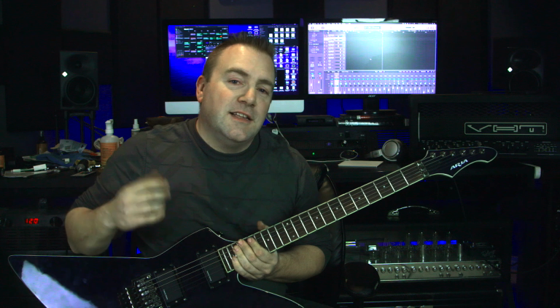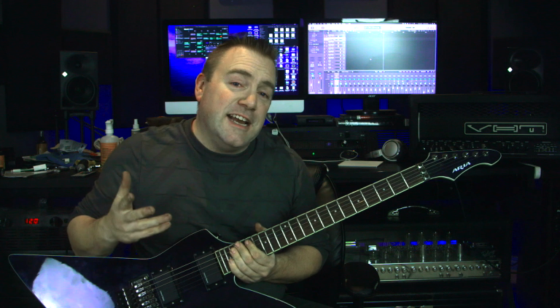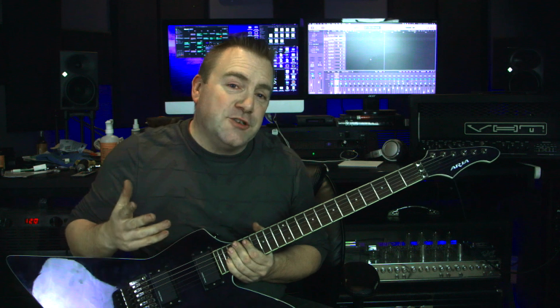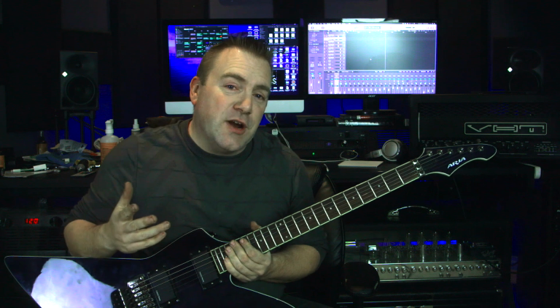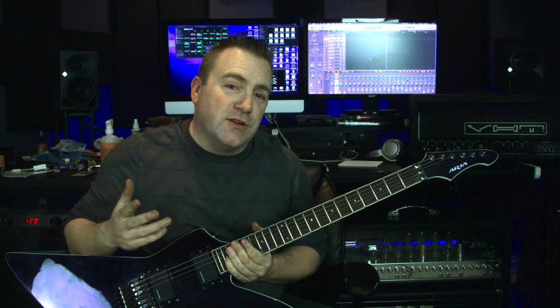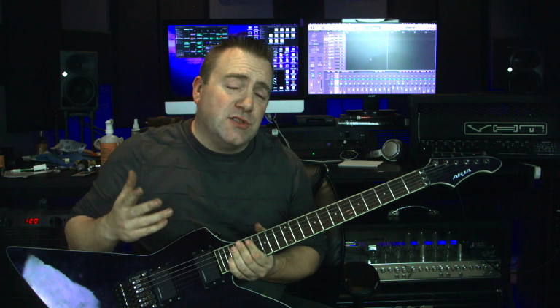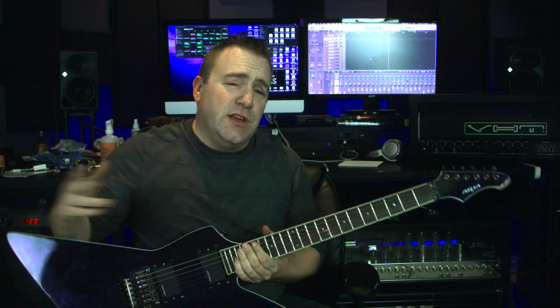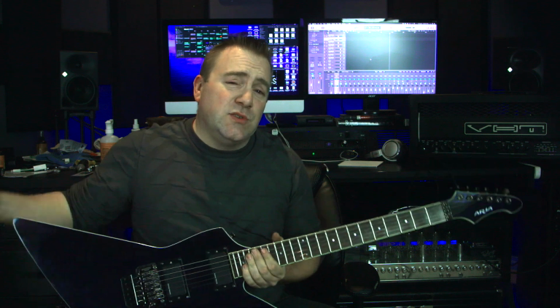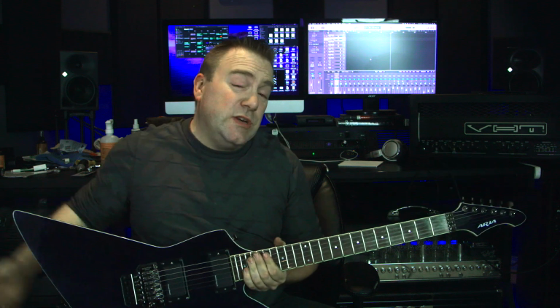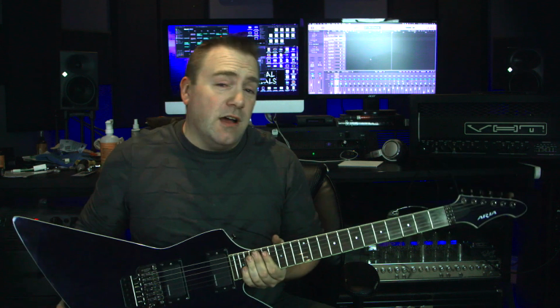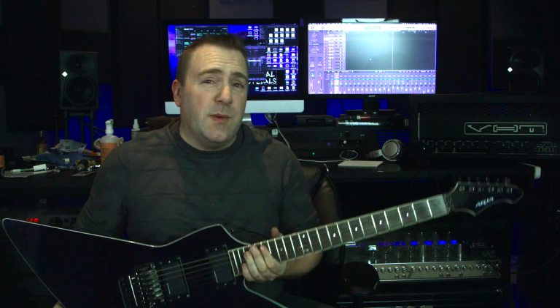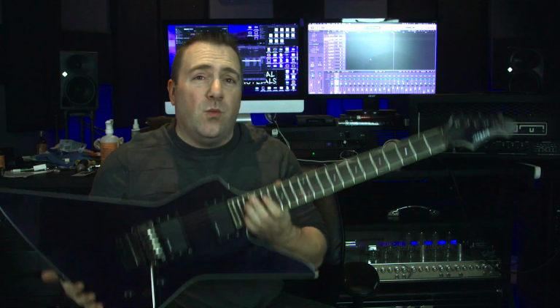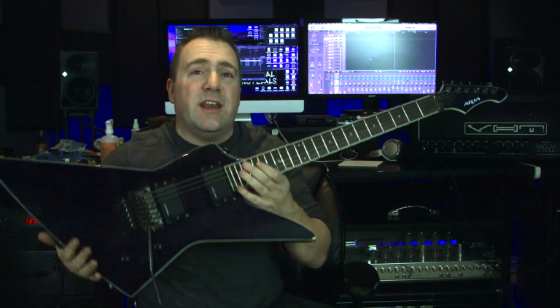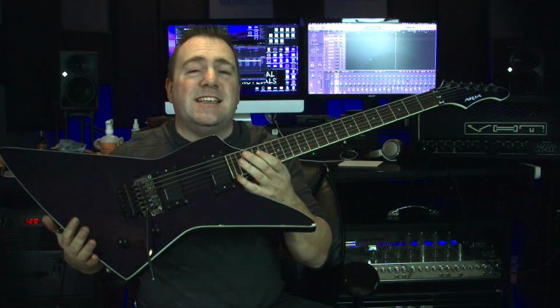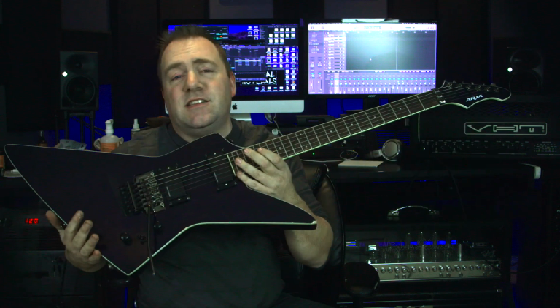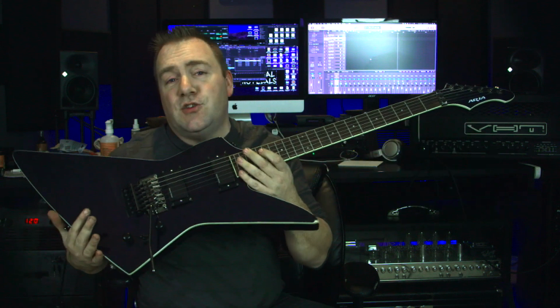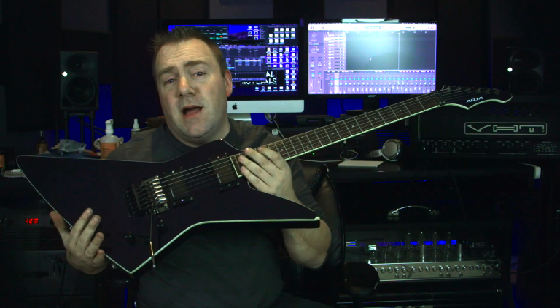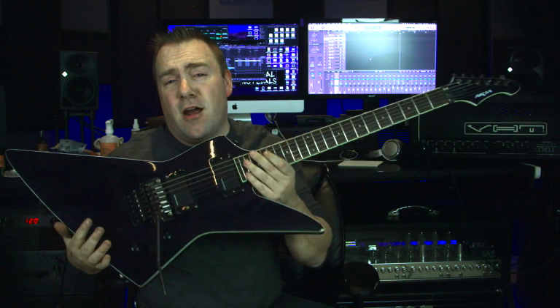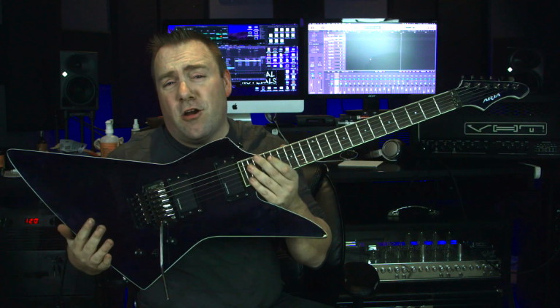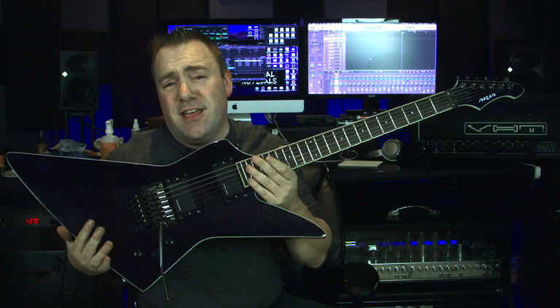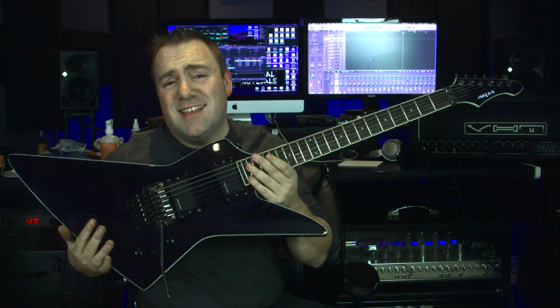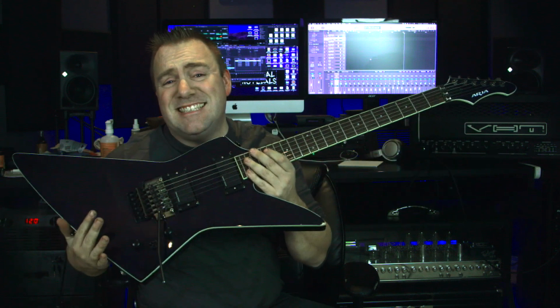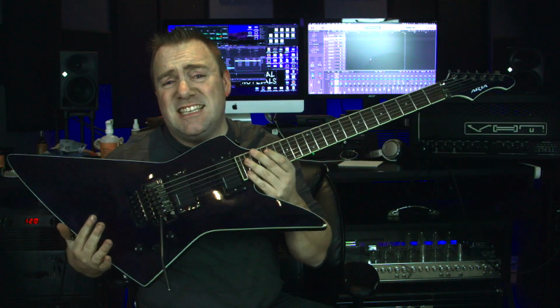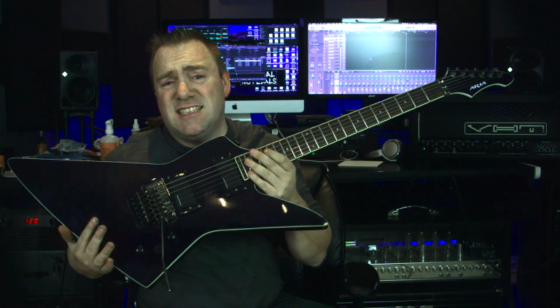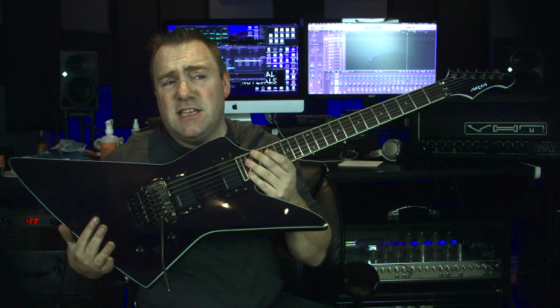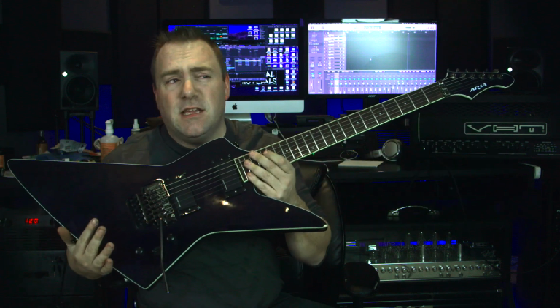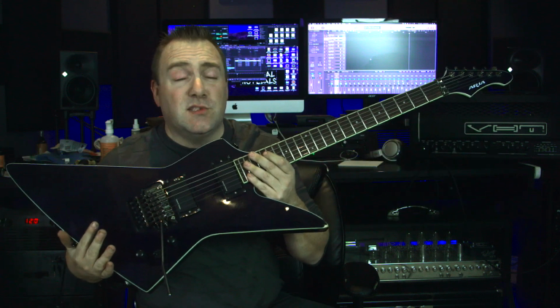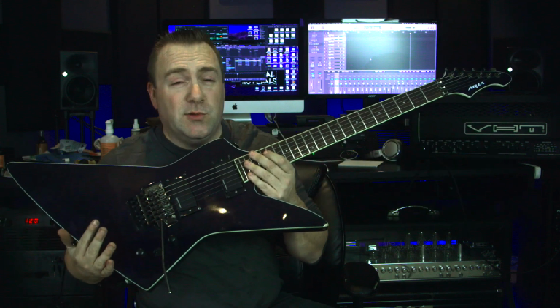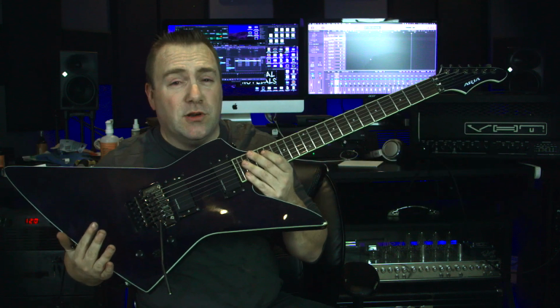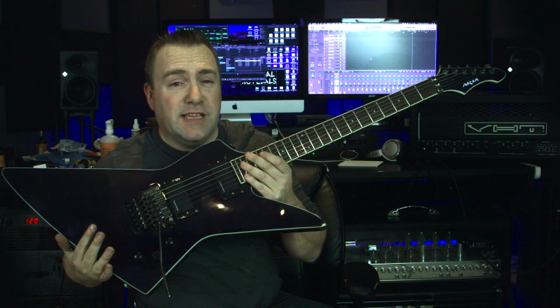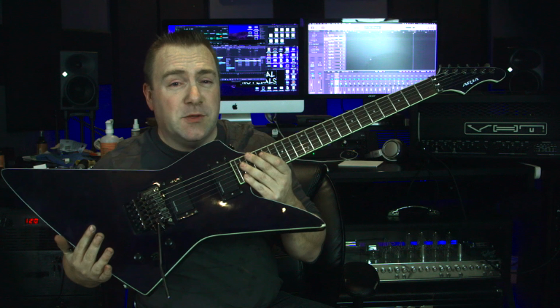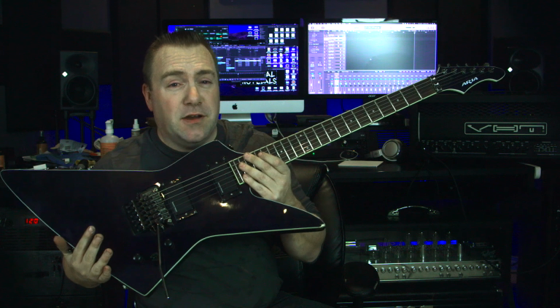Today on Tricurl Studios we talk about what I did to my Aria ZZ Explorer type guitar.